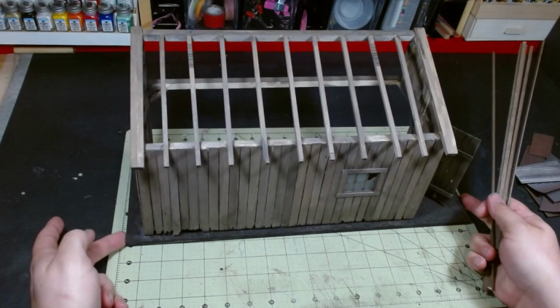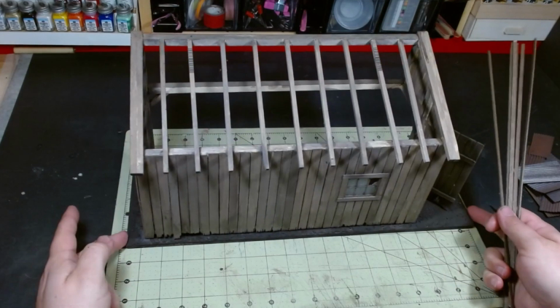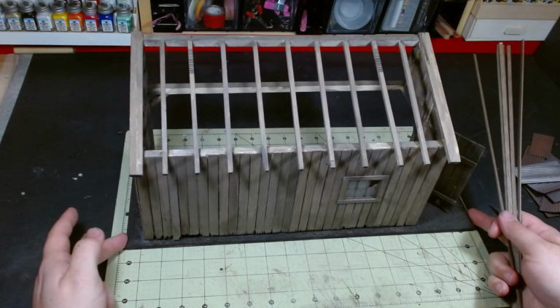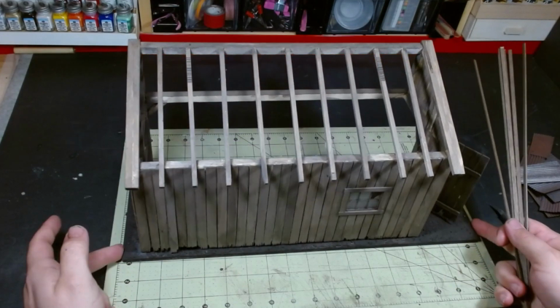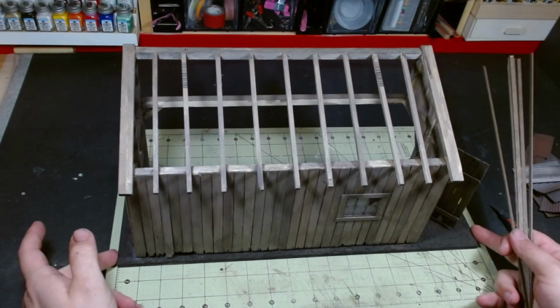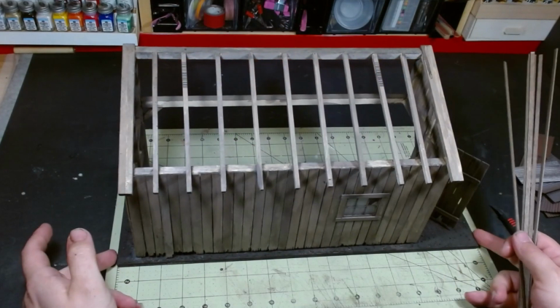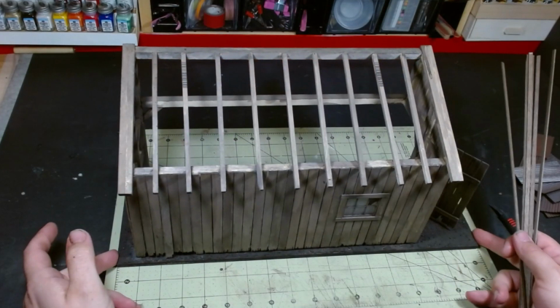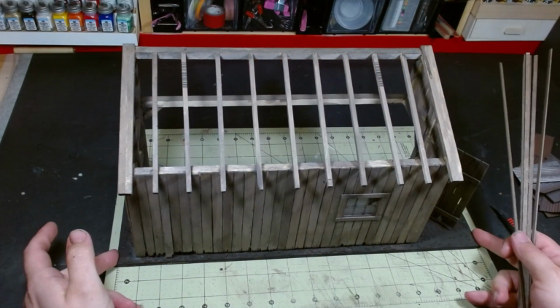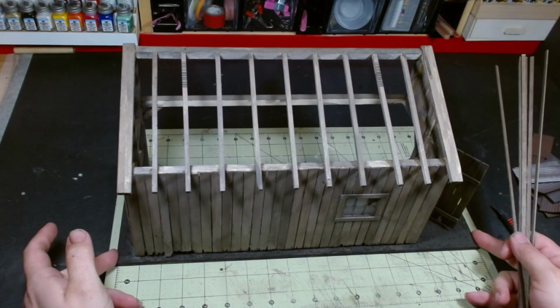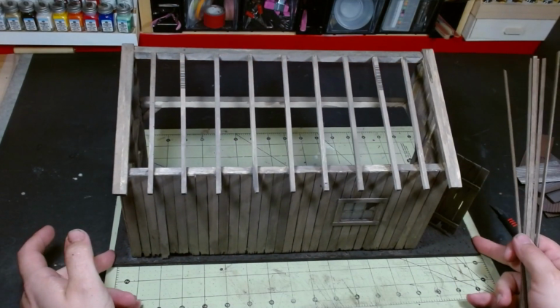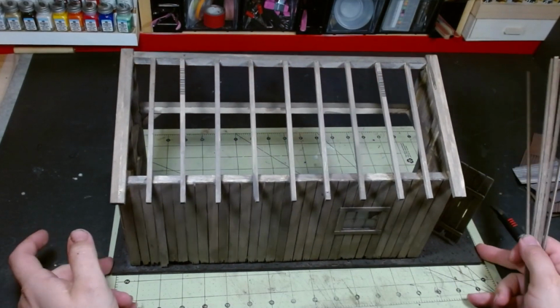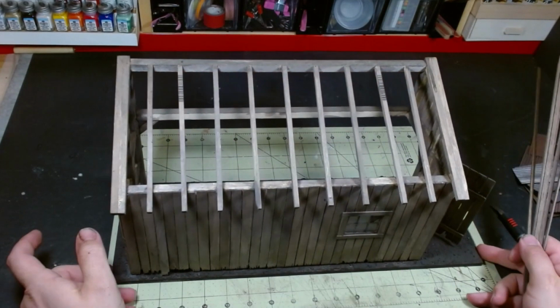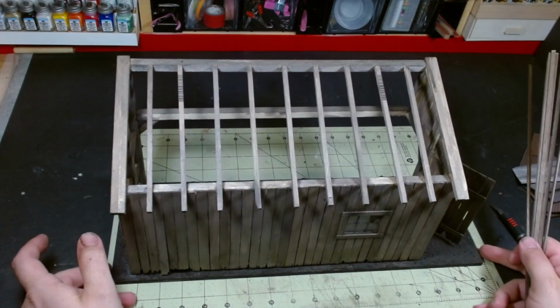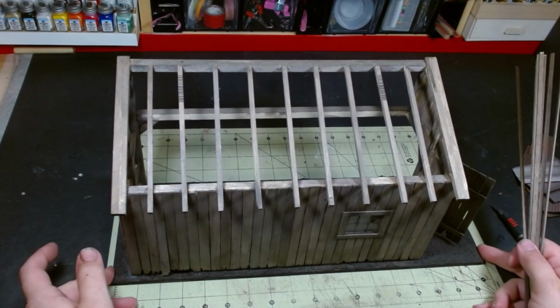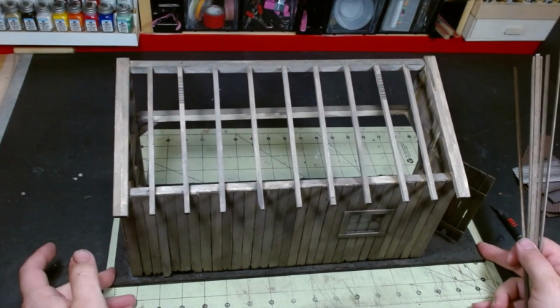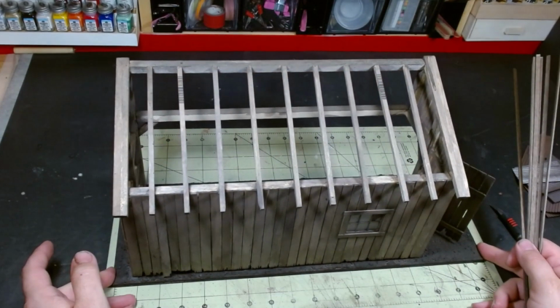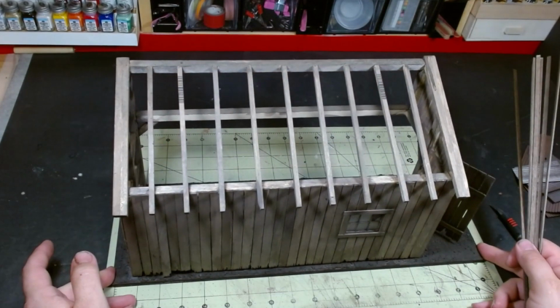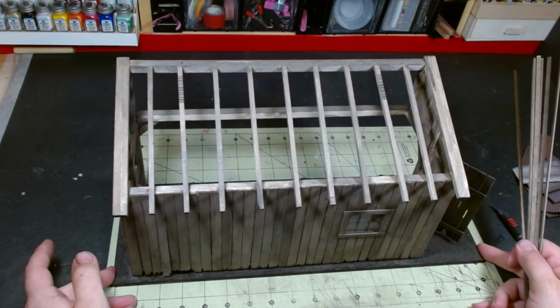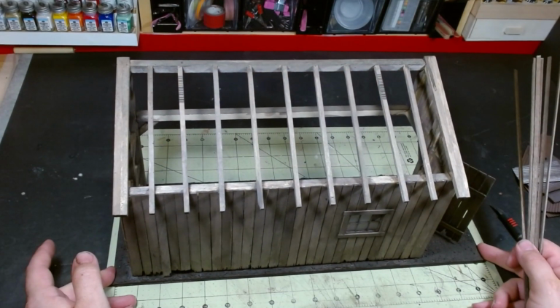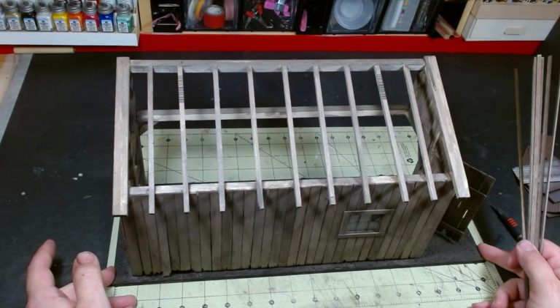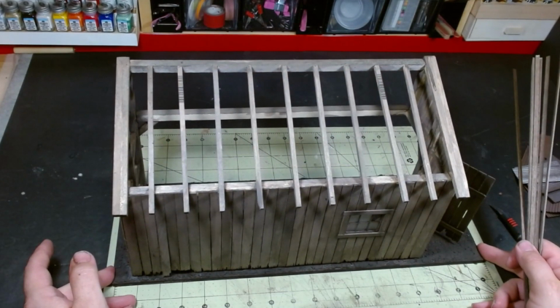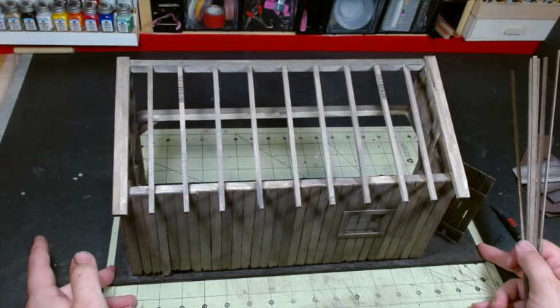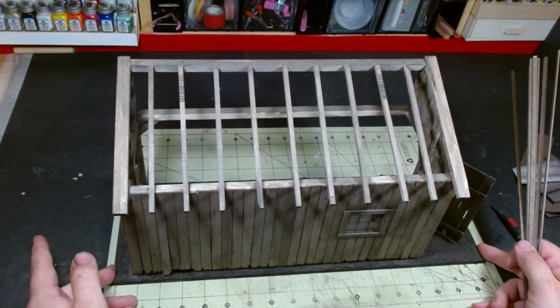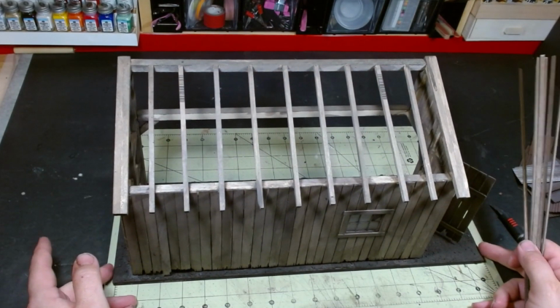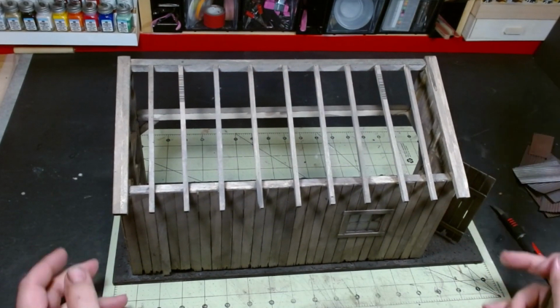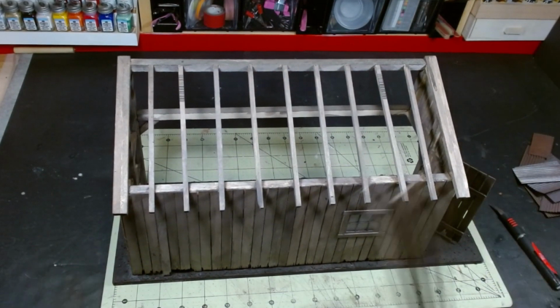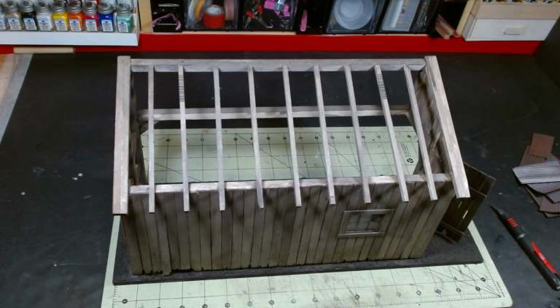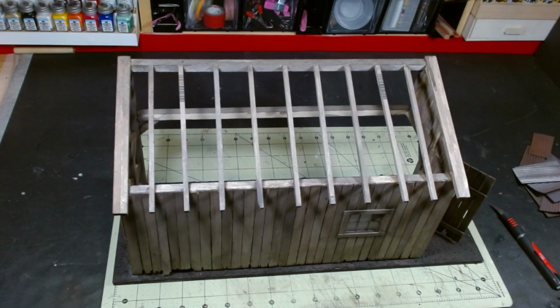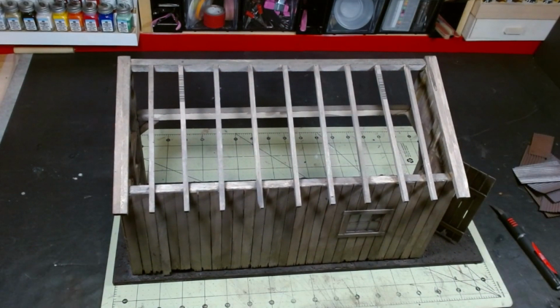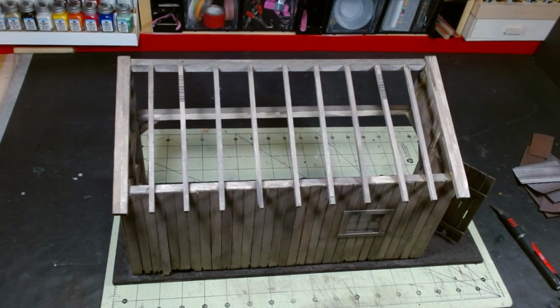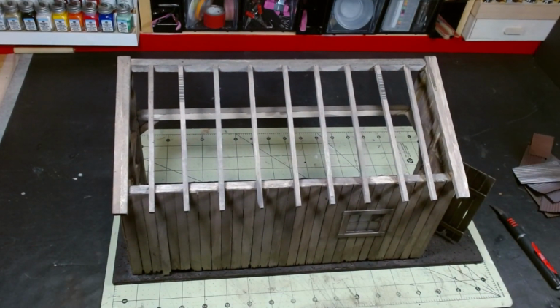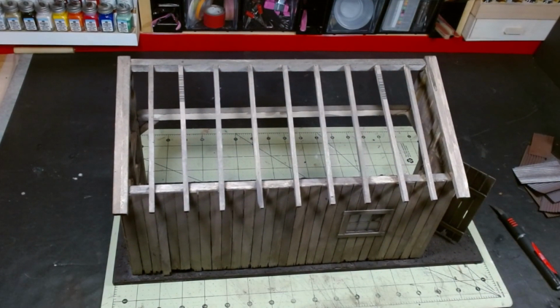Hey builders, it's Cory. Today we're gonna be putting a roof on the barn we've been building together.